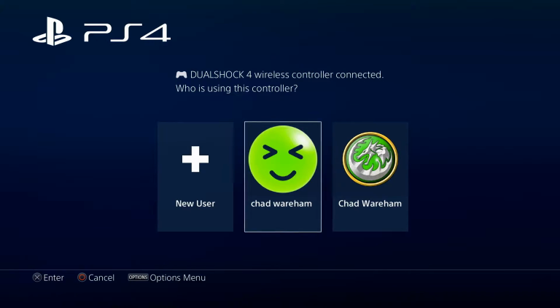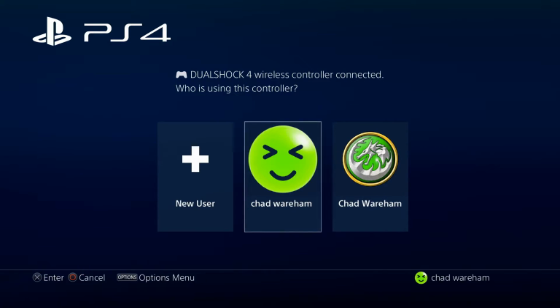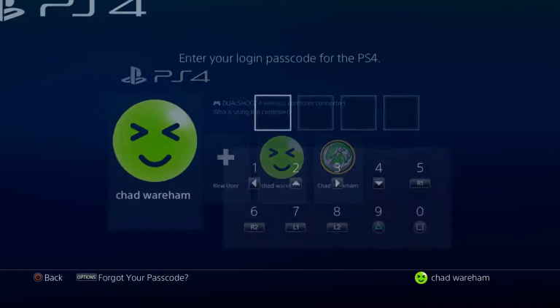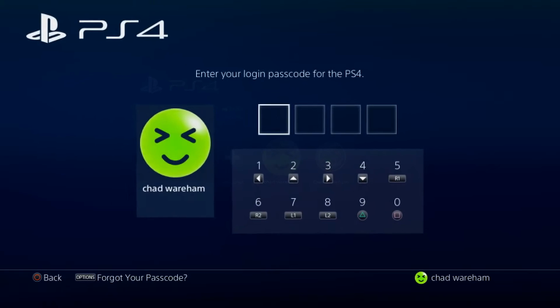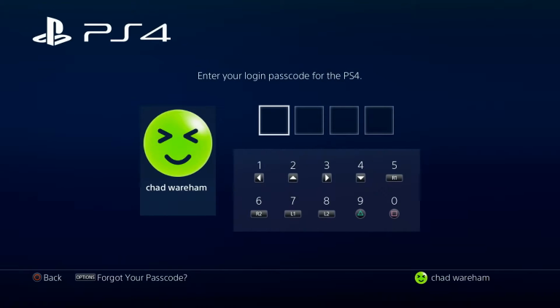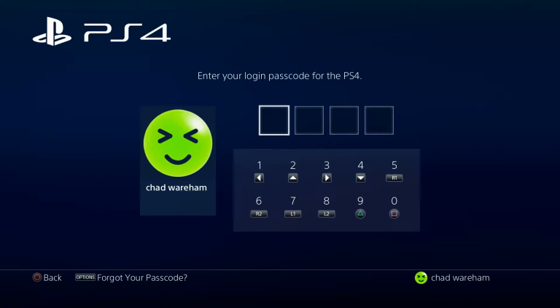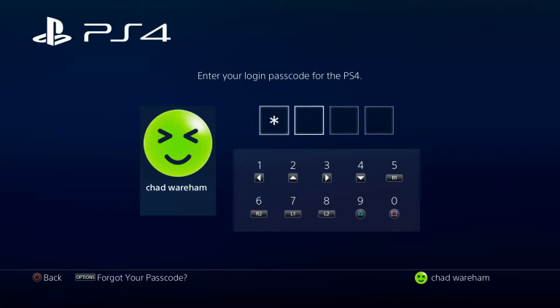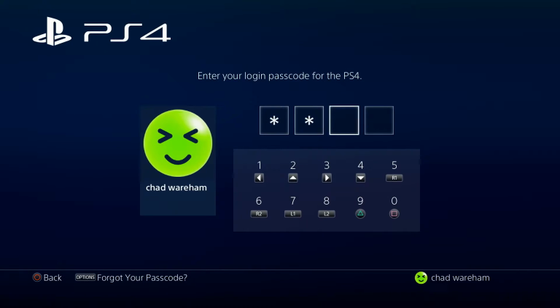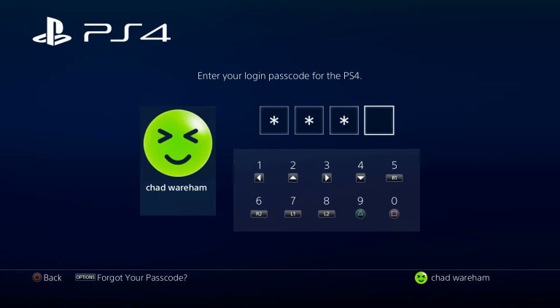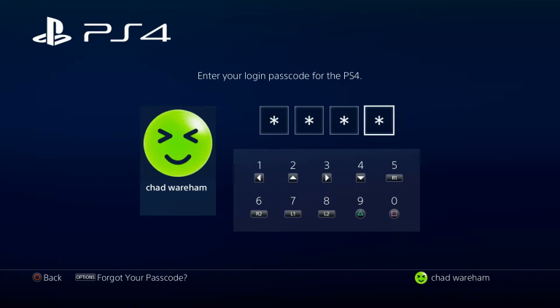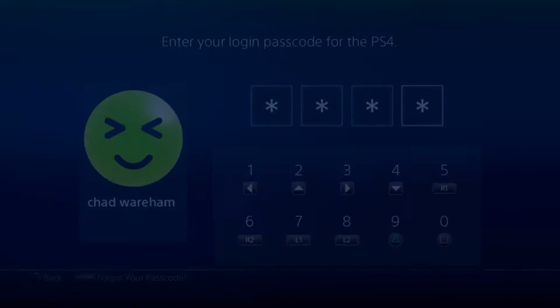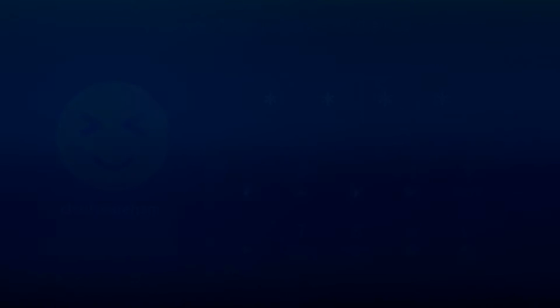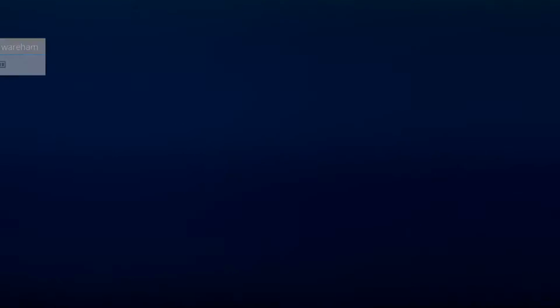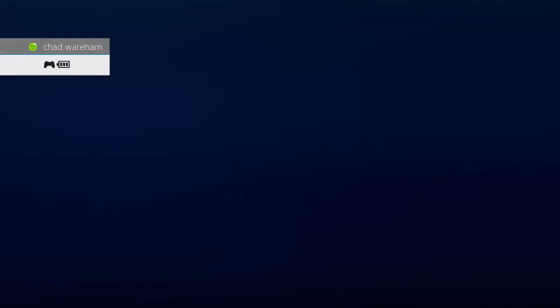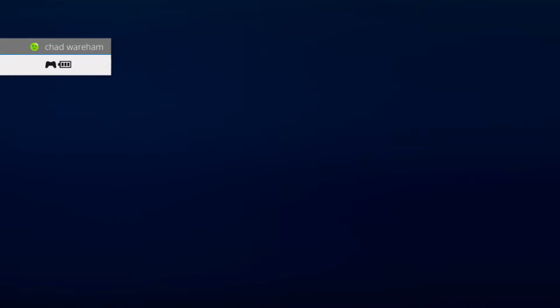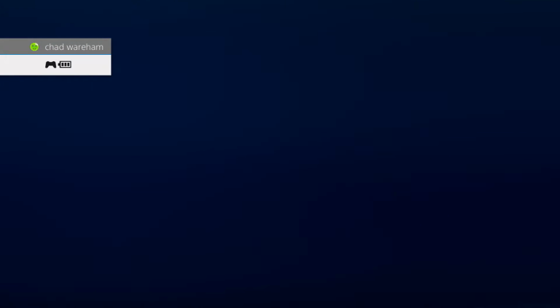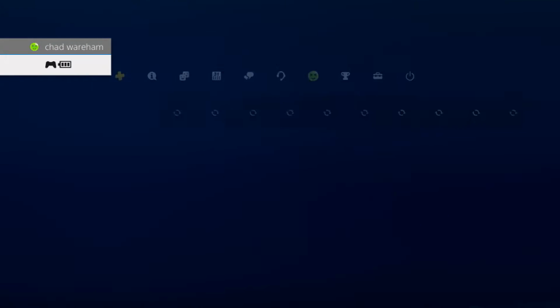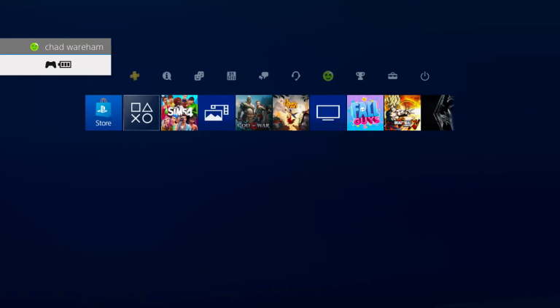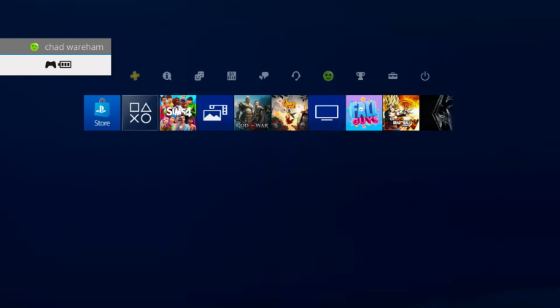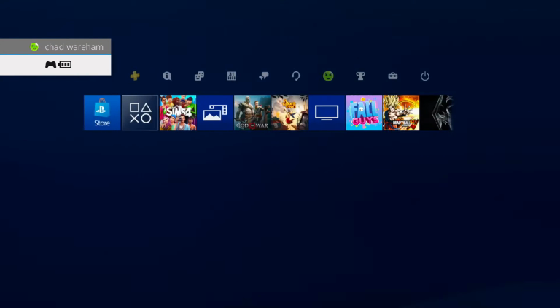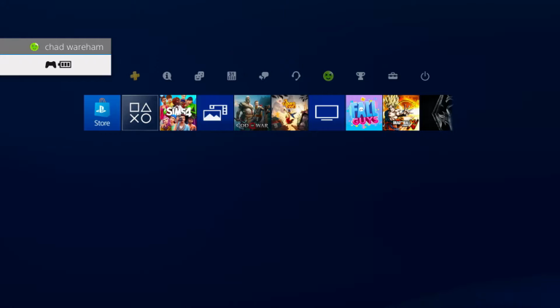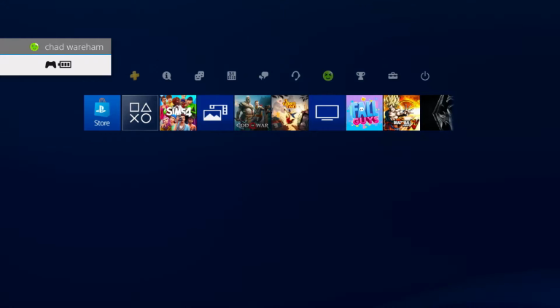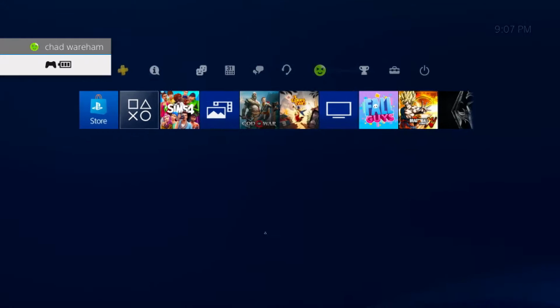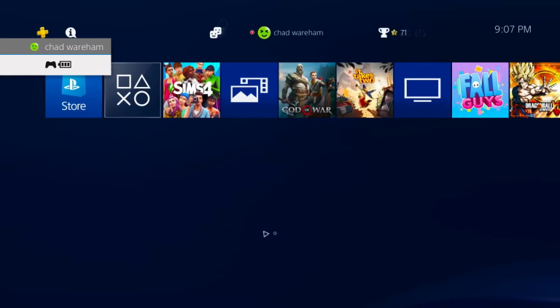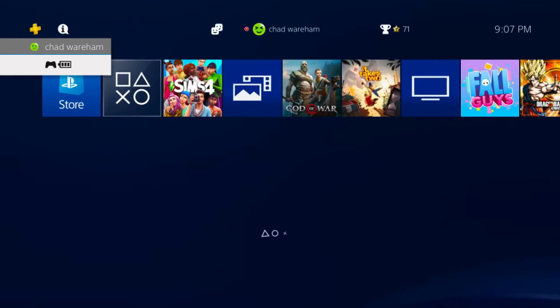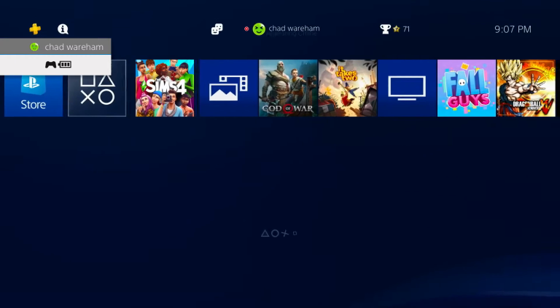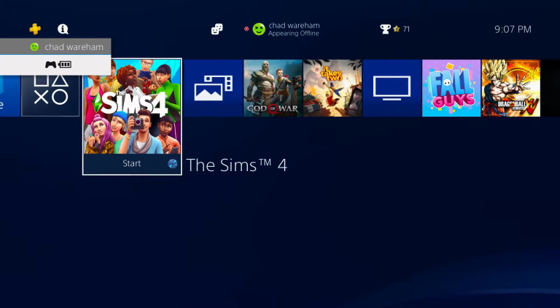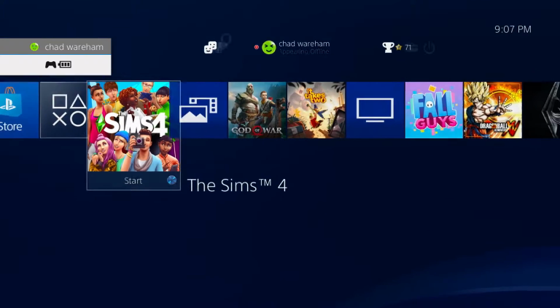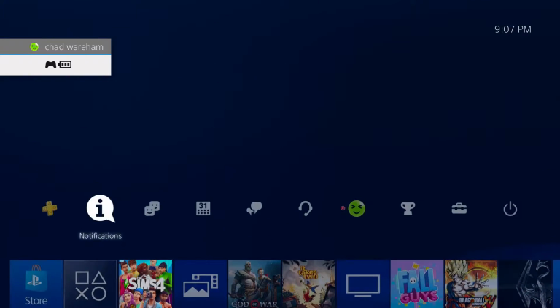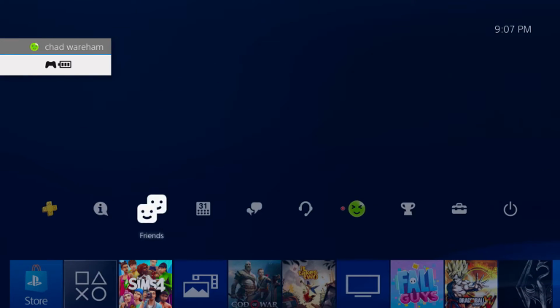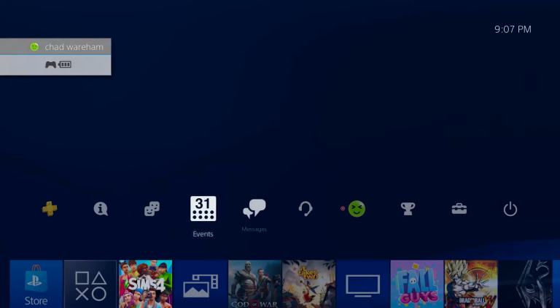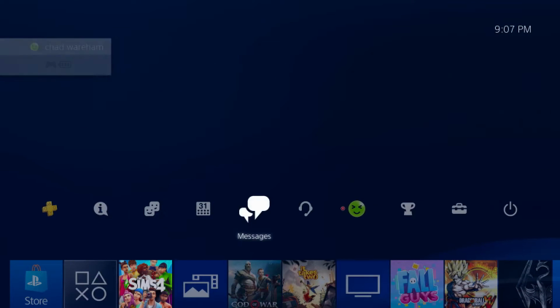The first thing you want to do is sign into your account. Once you've signed in, we're going to be going to Settings on the right.